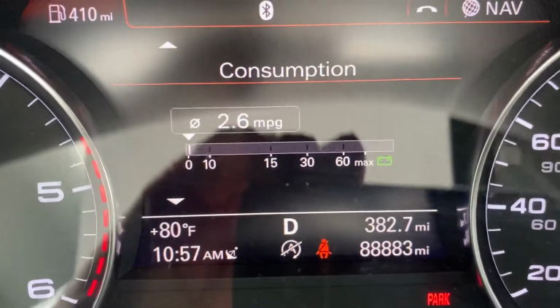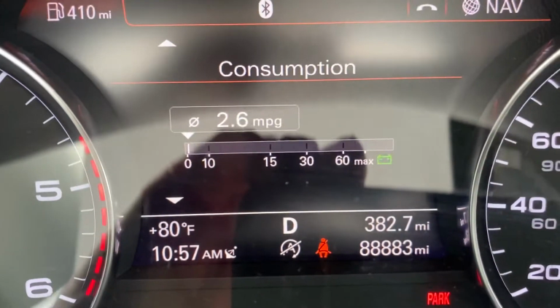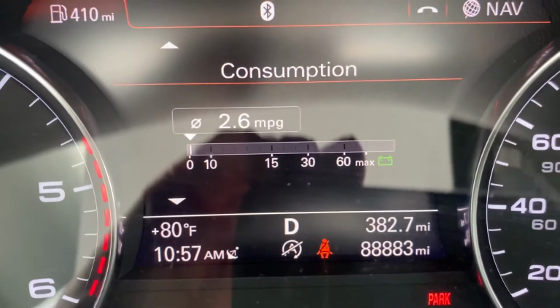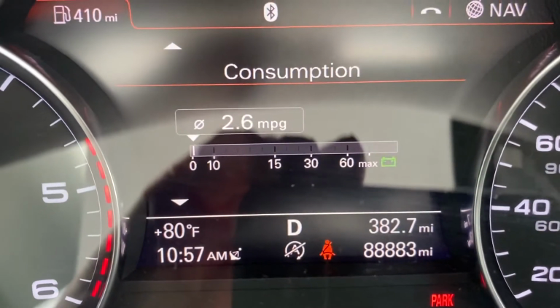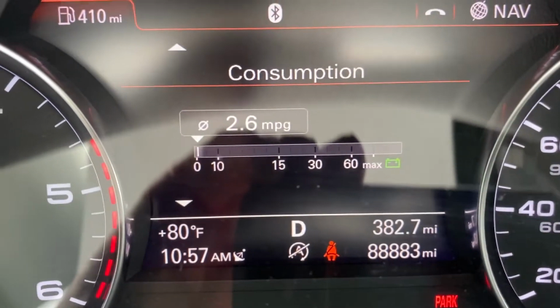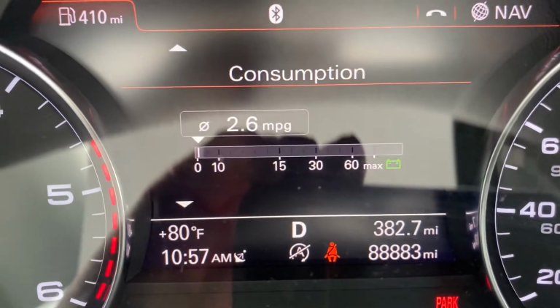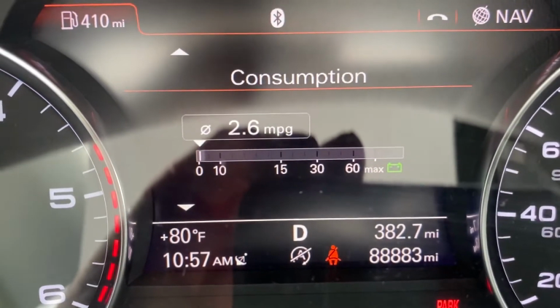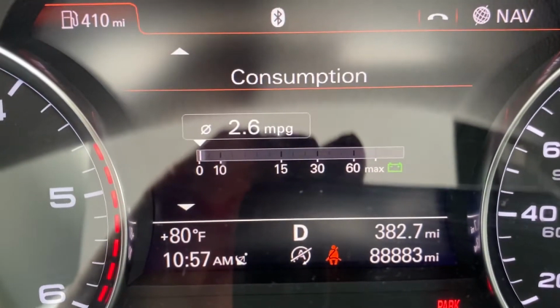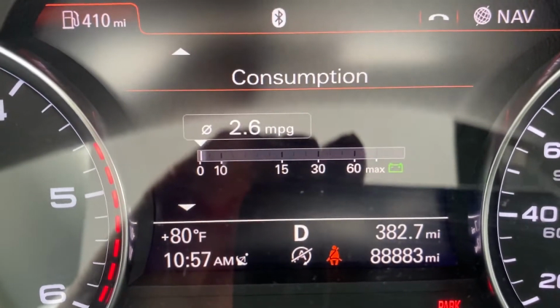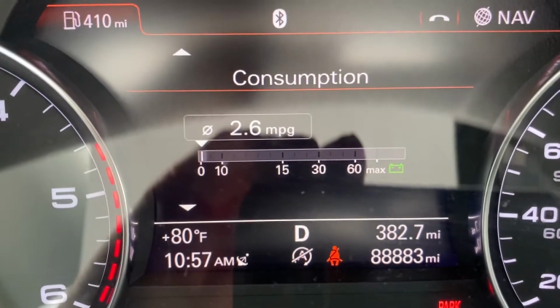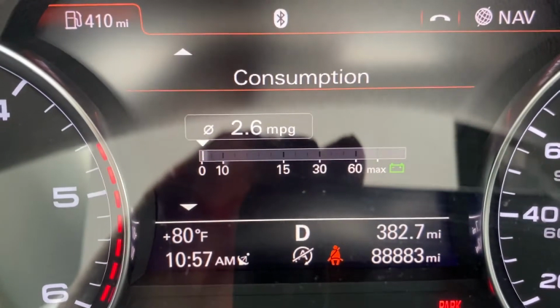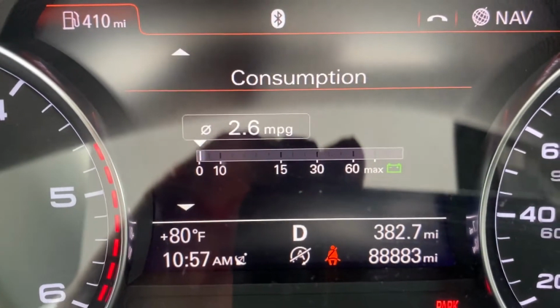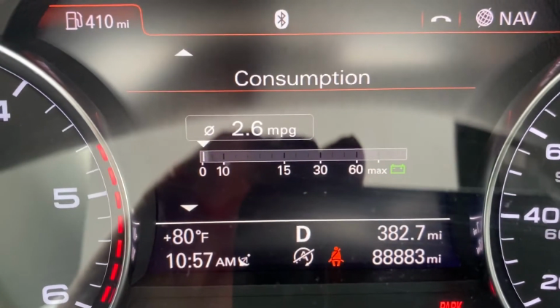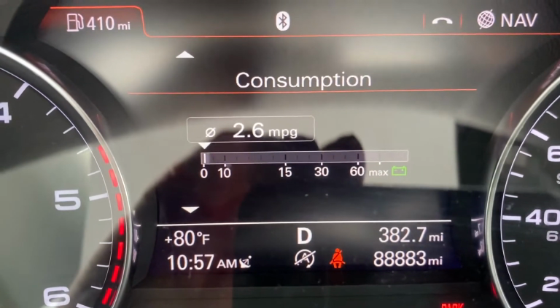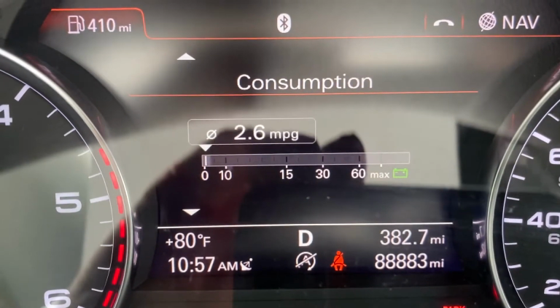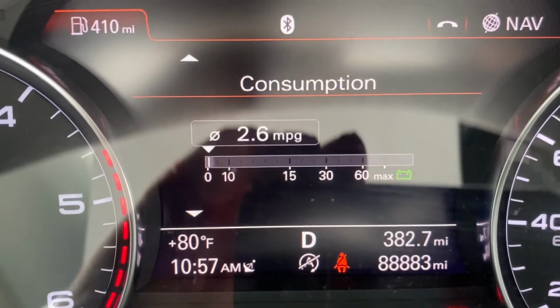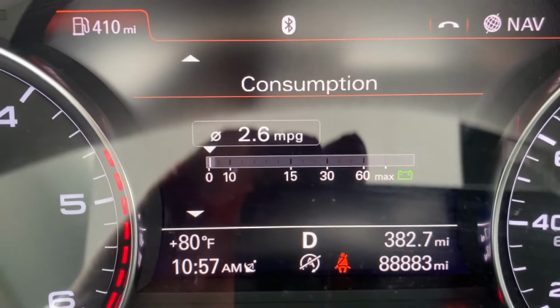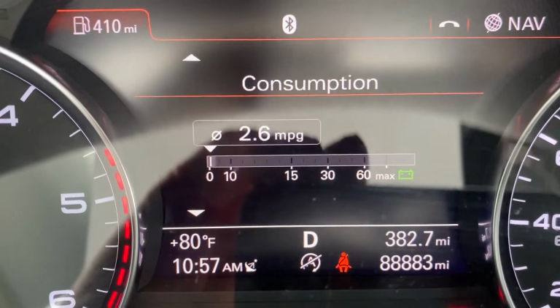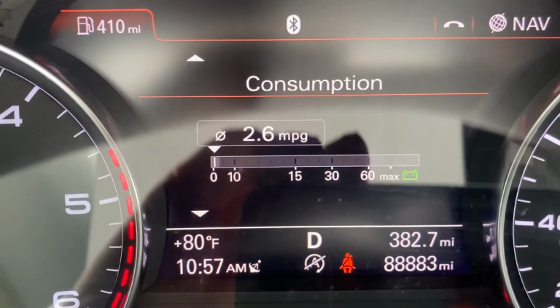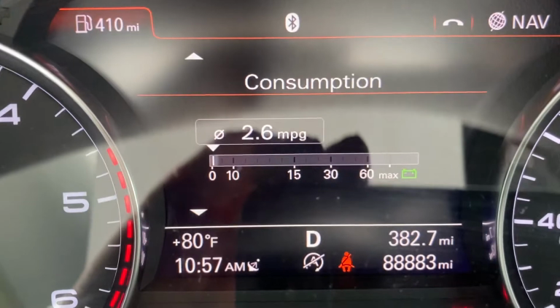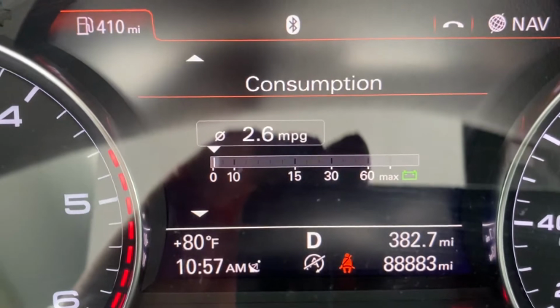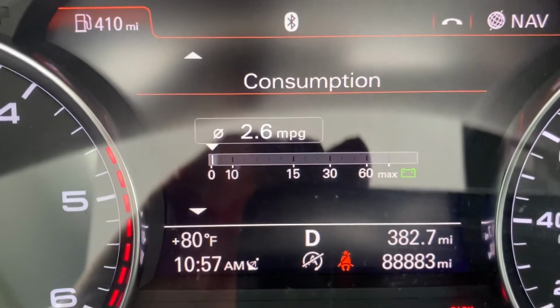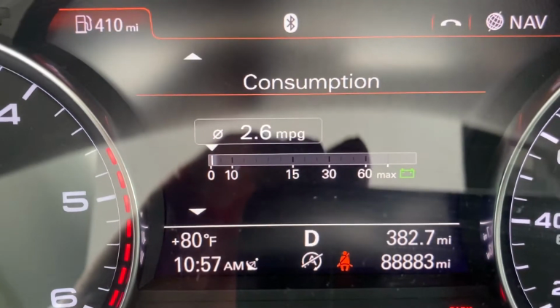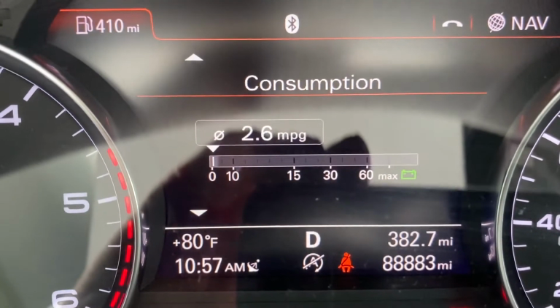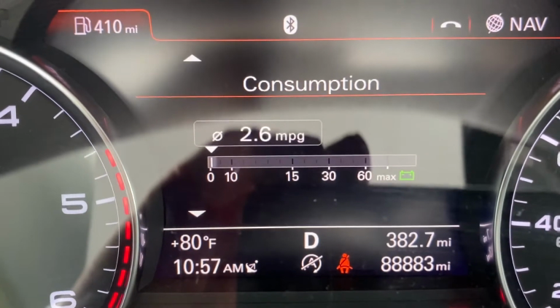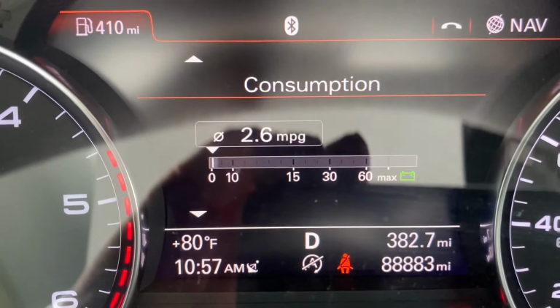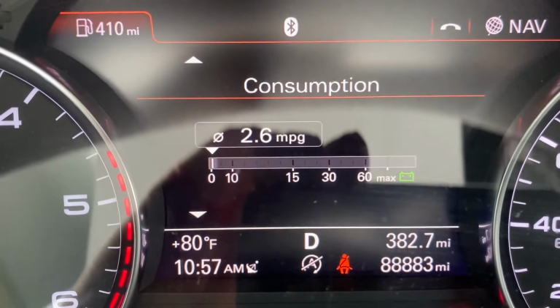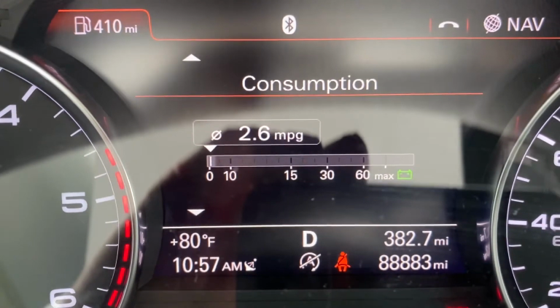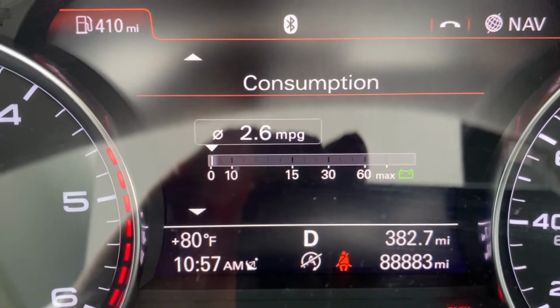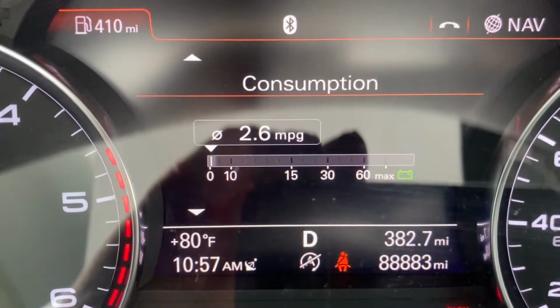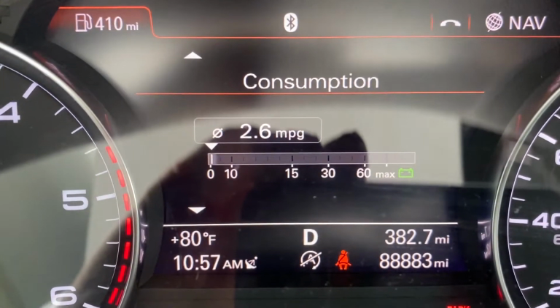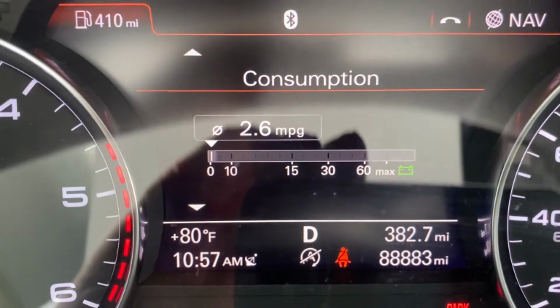Welcome to another episode of the Manly Garage. Today we are going to be playing with the 2014 Audi A7 3.0 TDI.